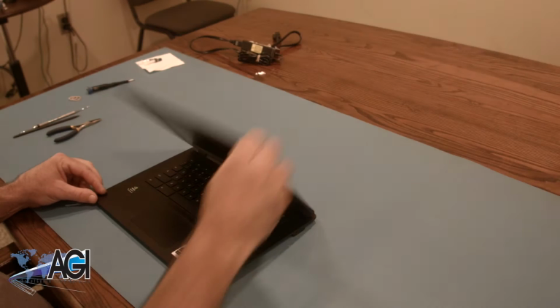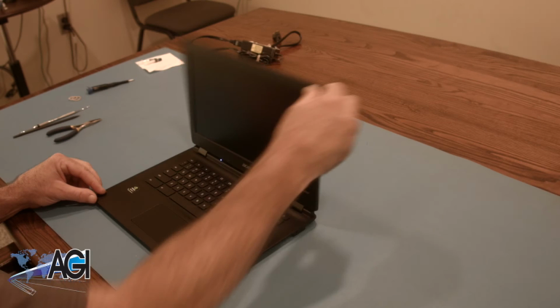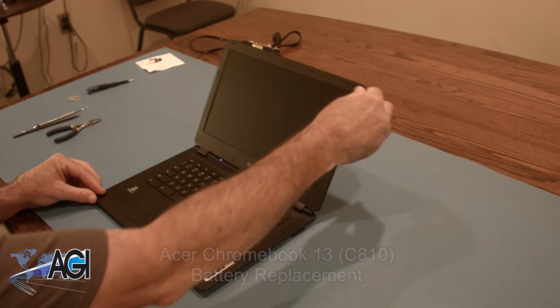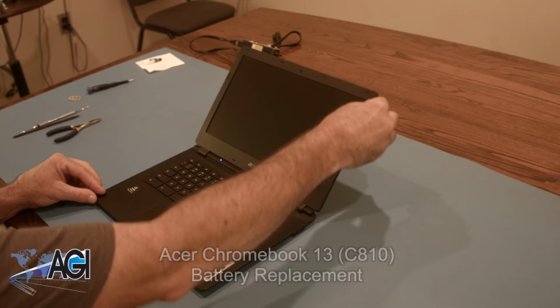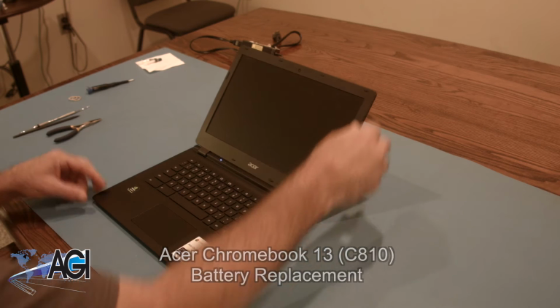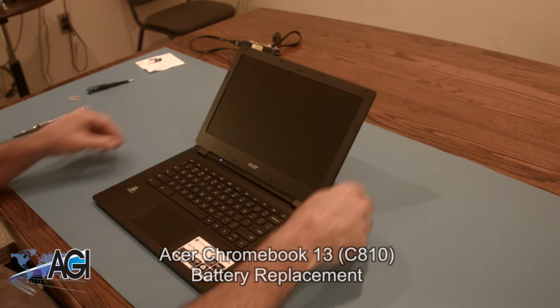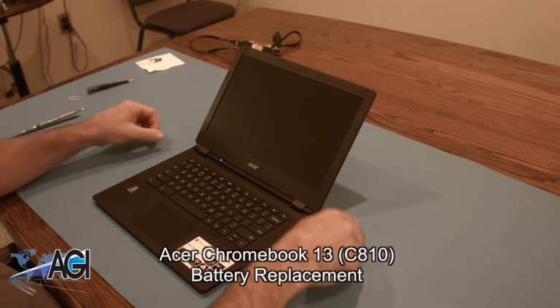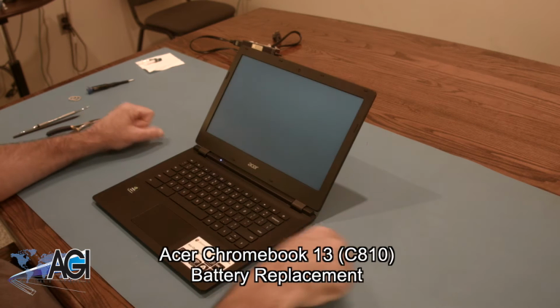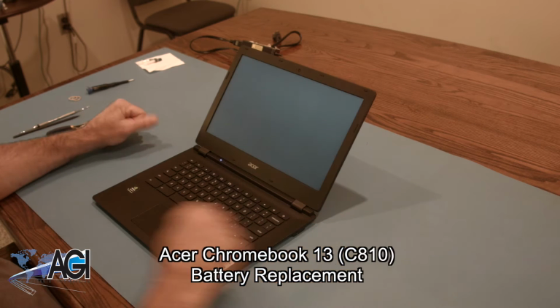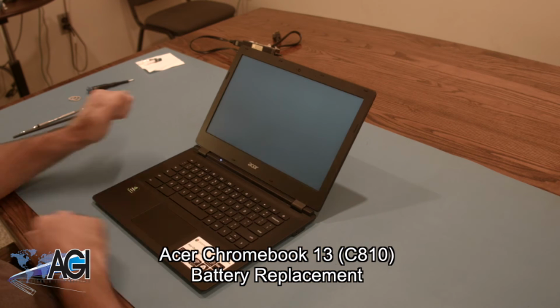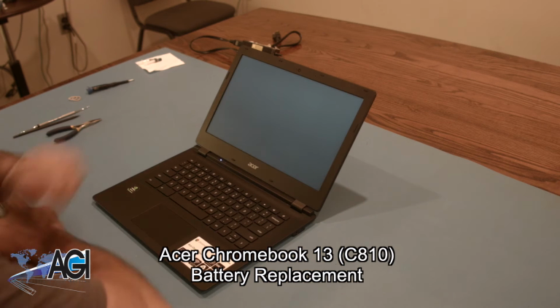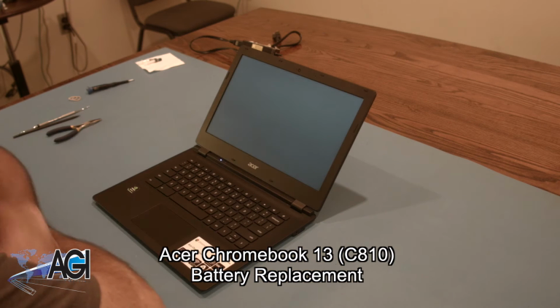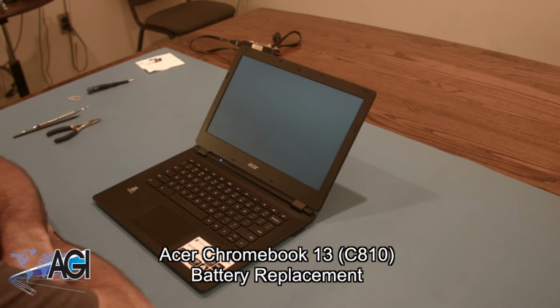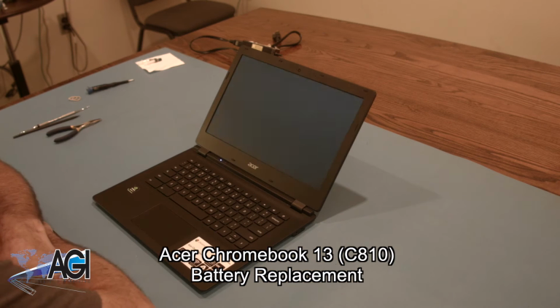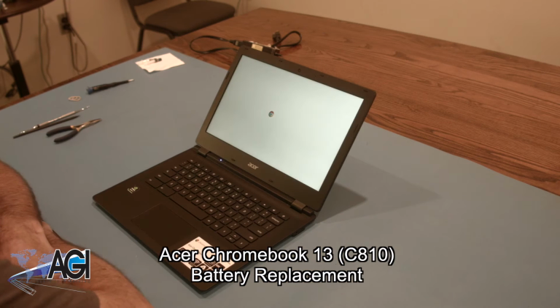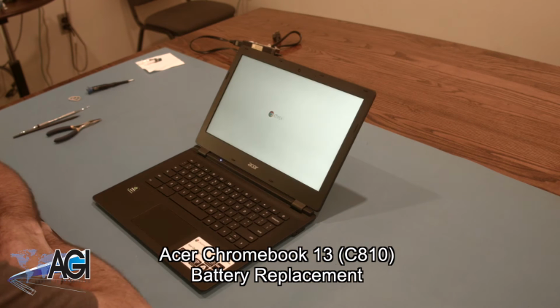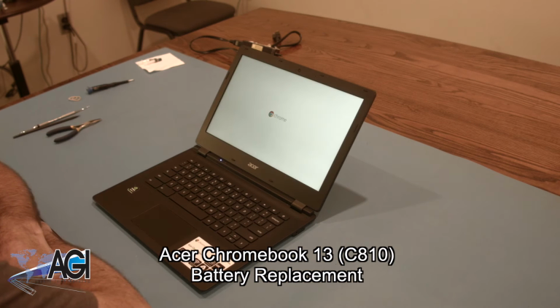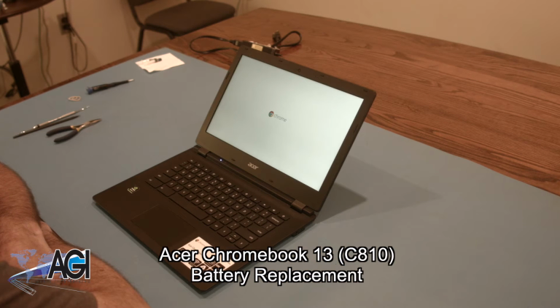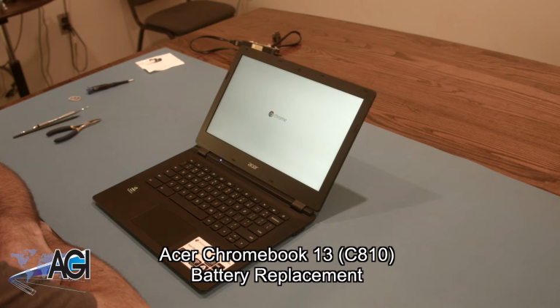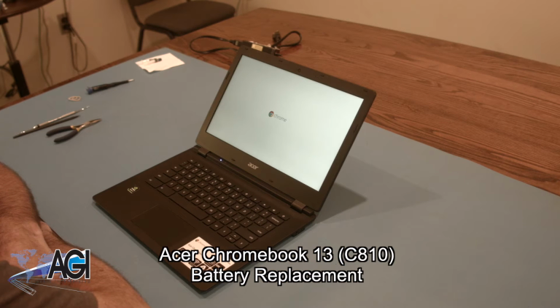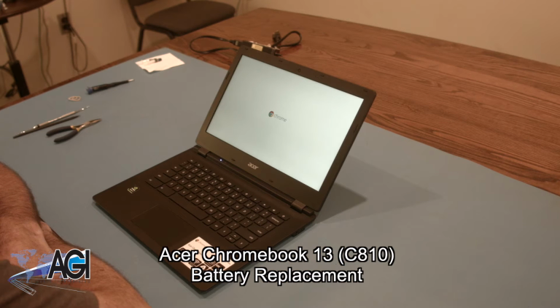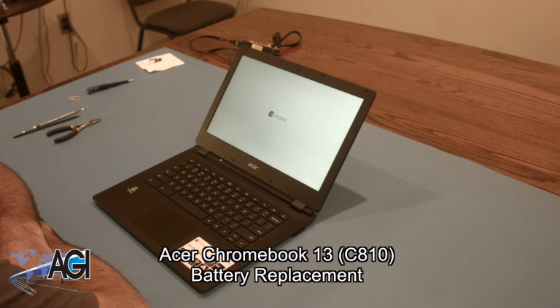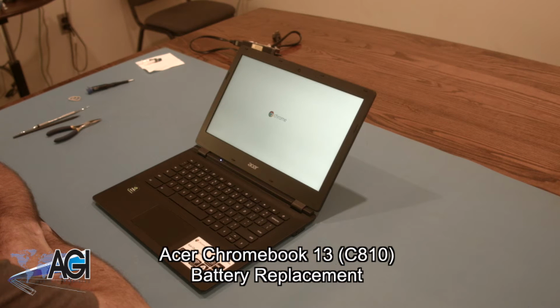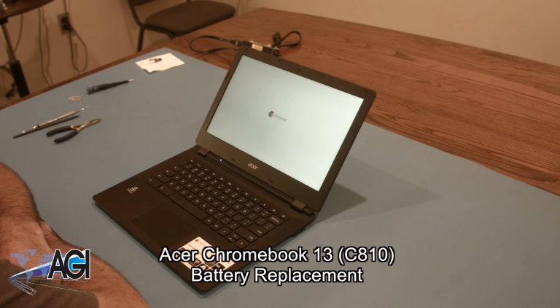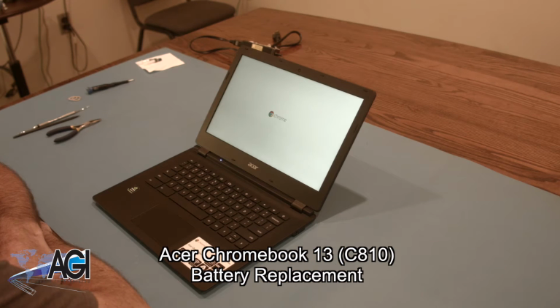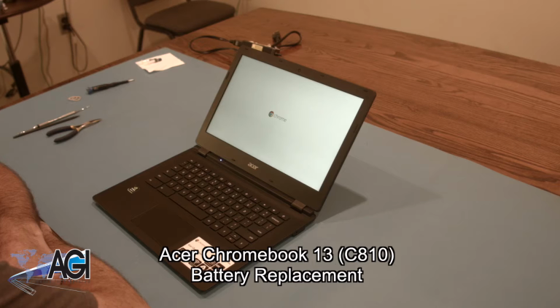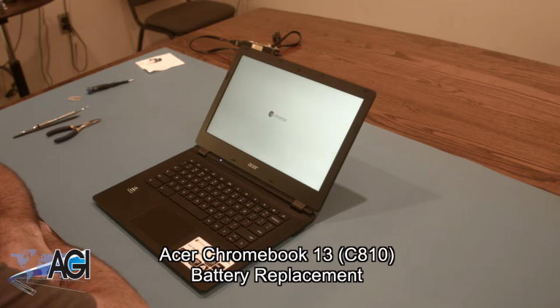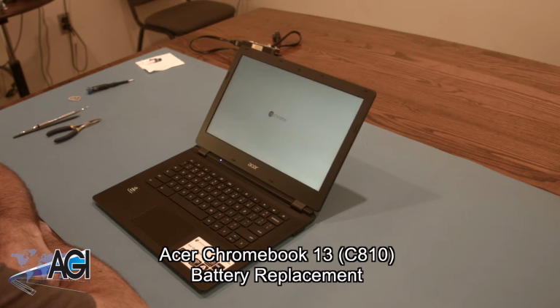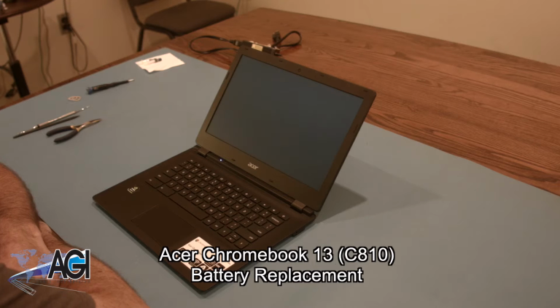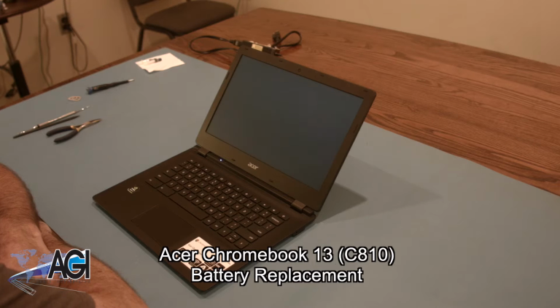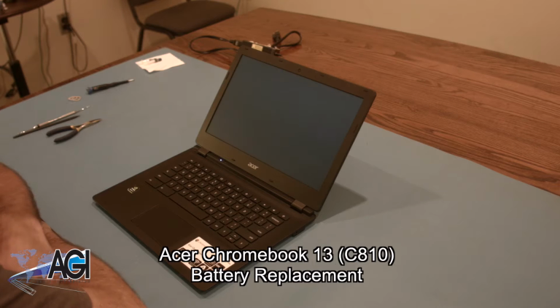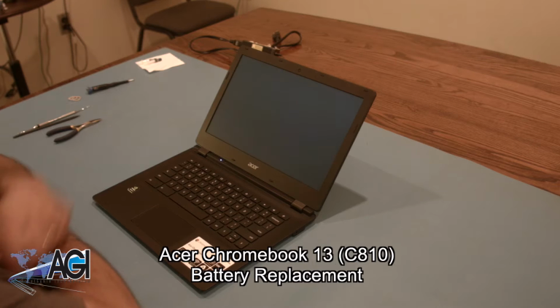Hello, today we'll be showing you how to replace the battery in an Acer Chromebook 13 C810.